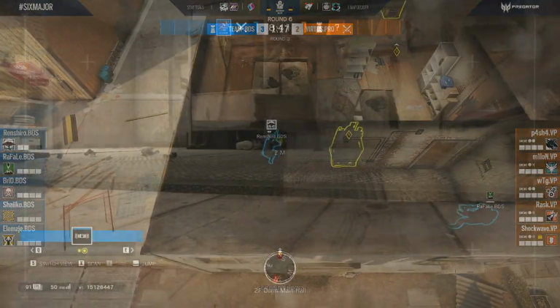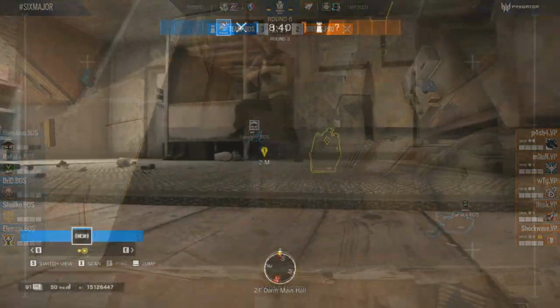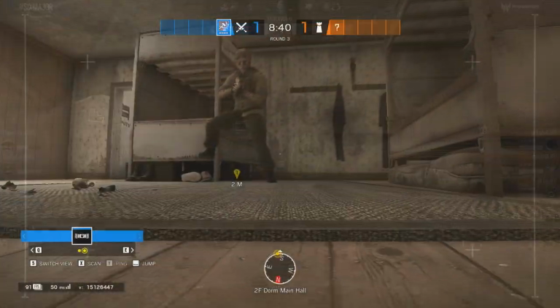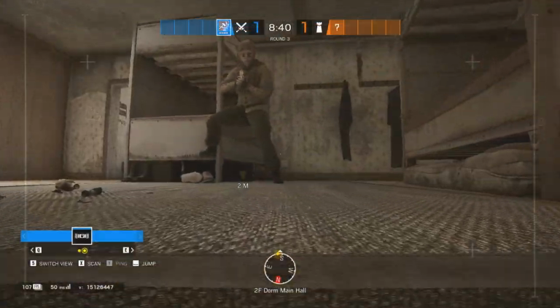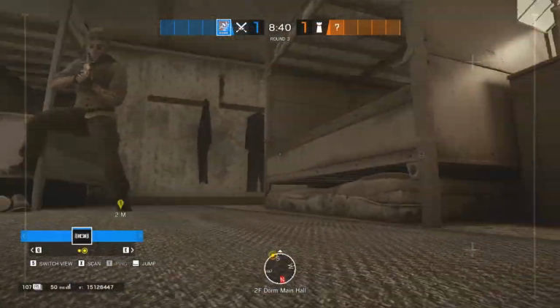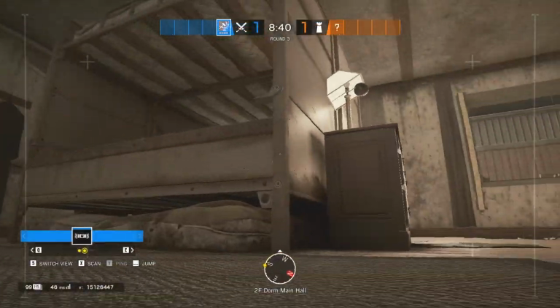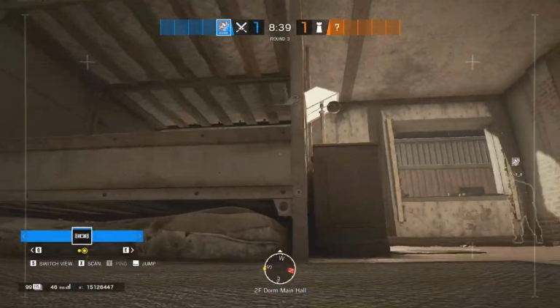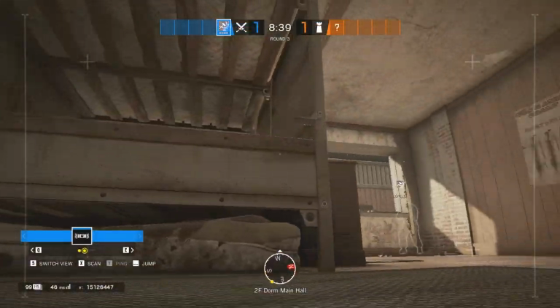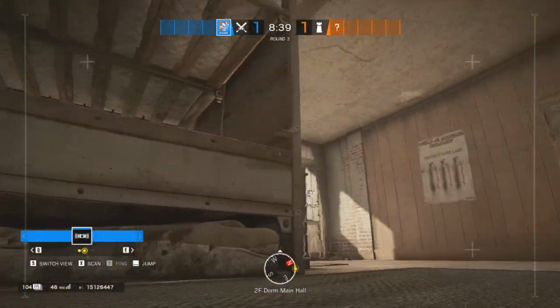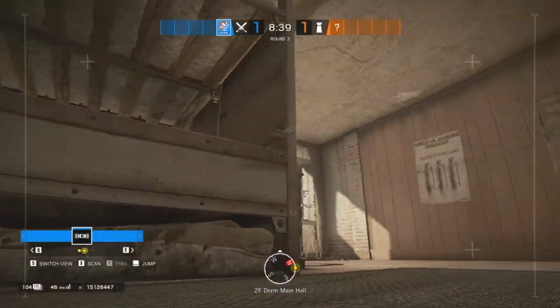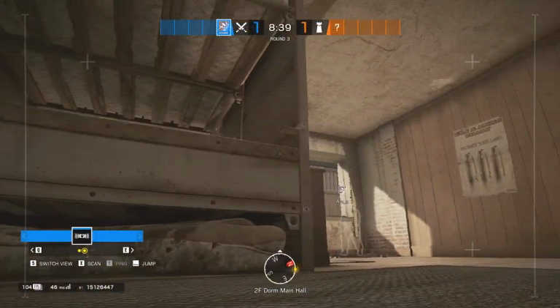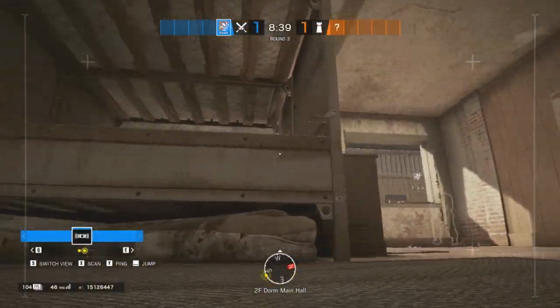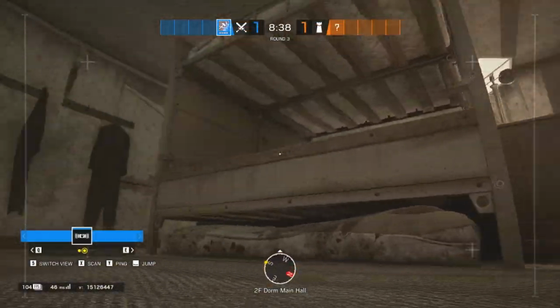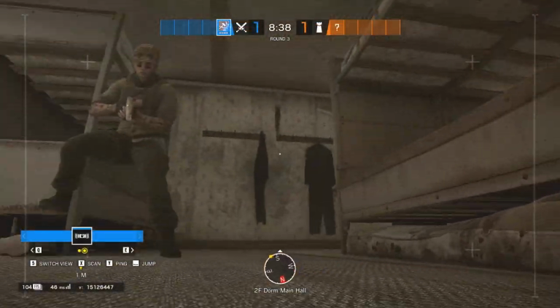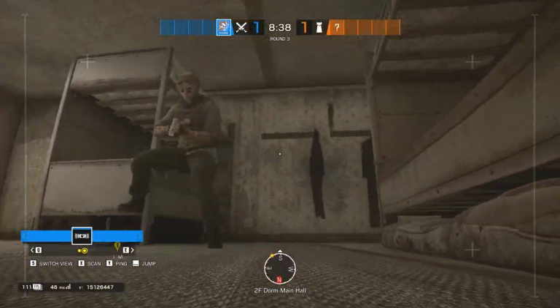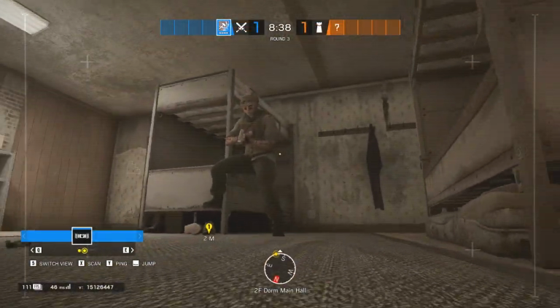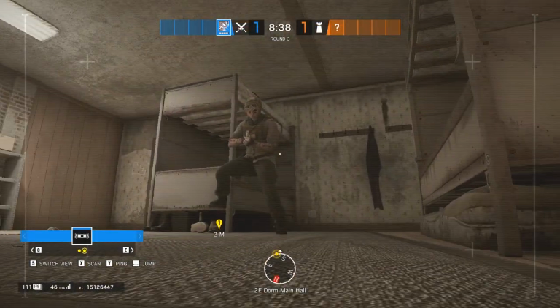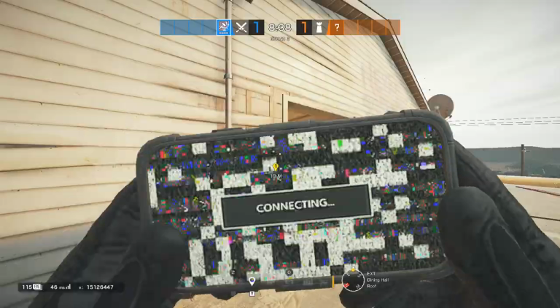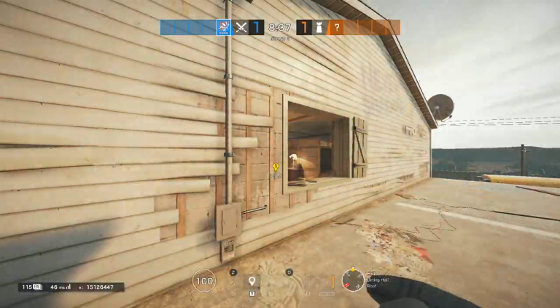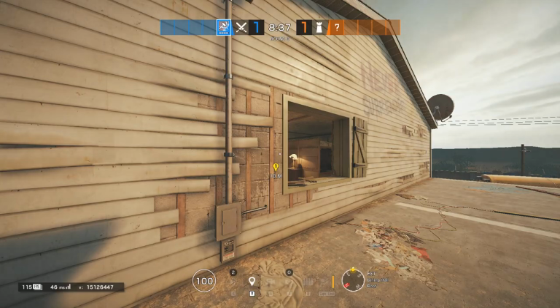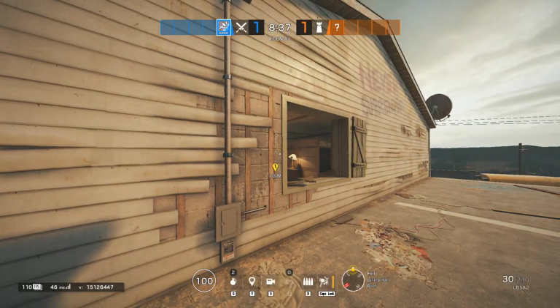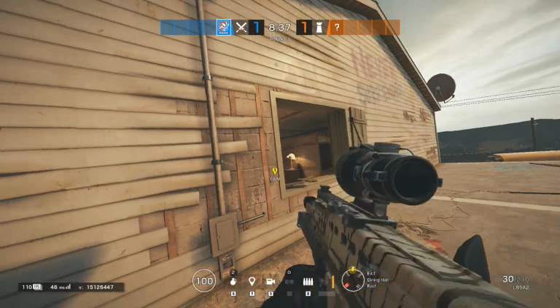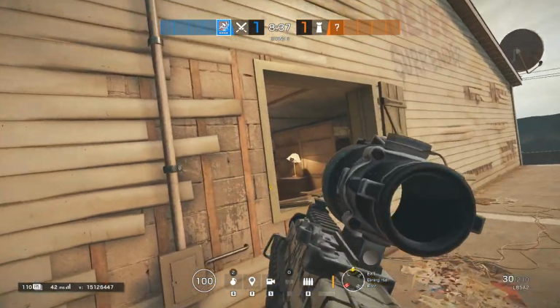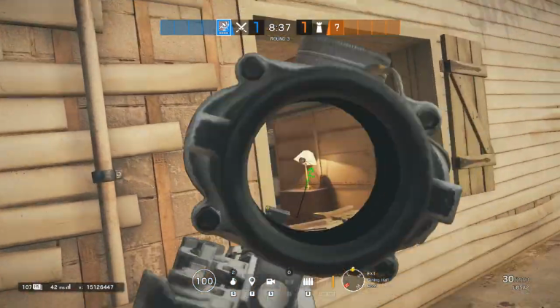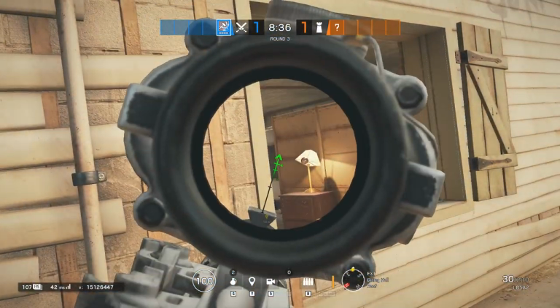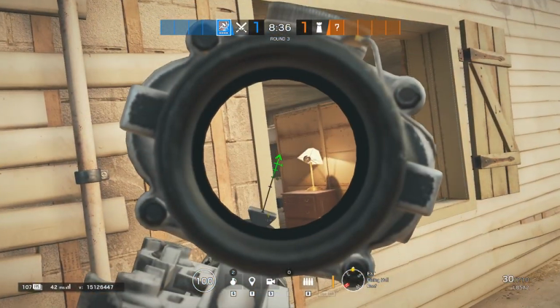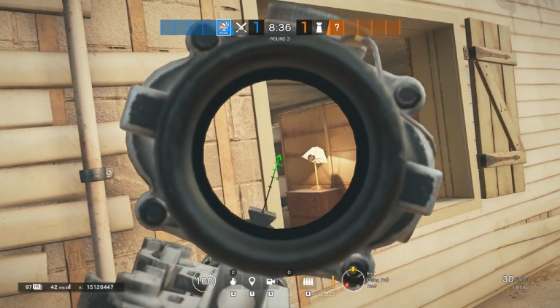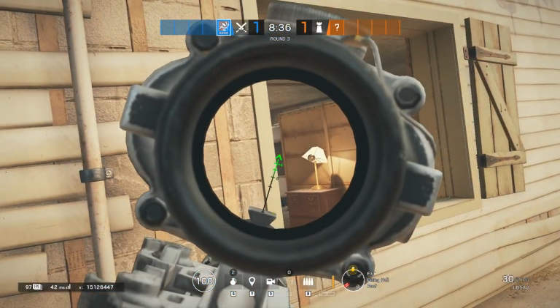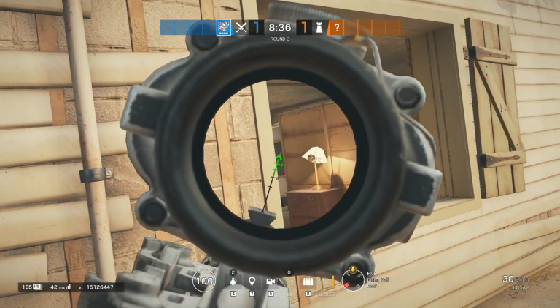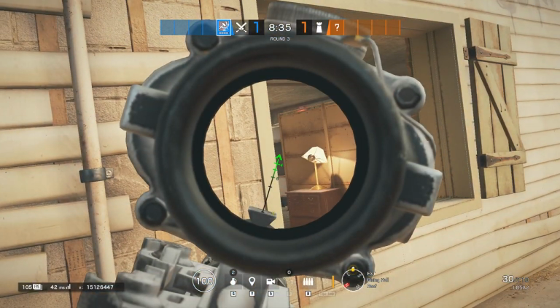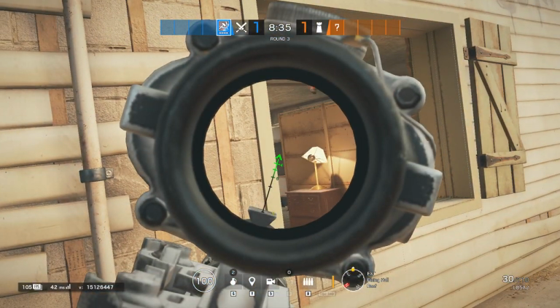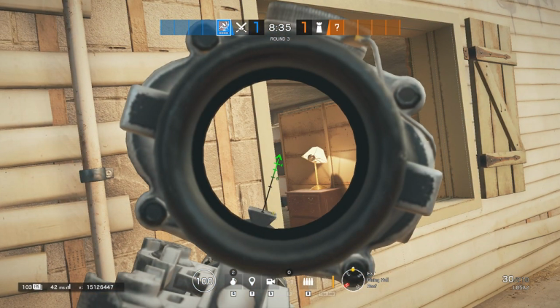An easy way to deal with the double window at Acres is with a C4 from this super safe spot.